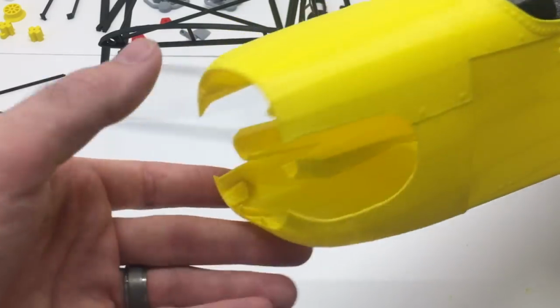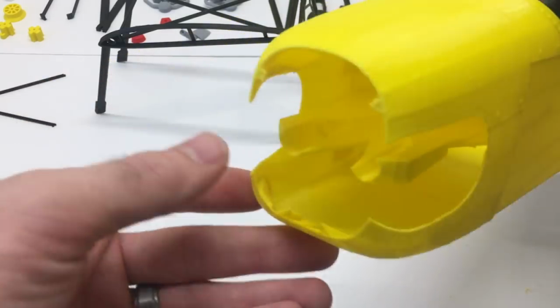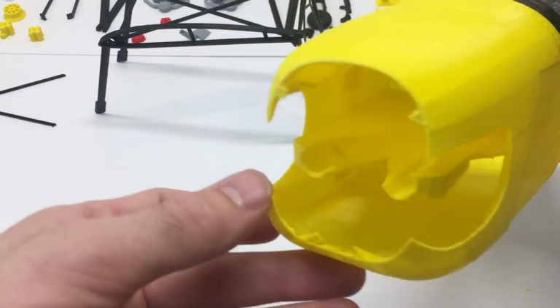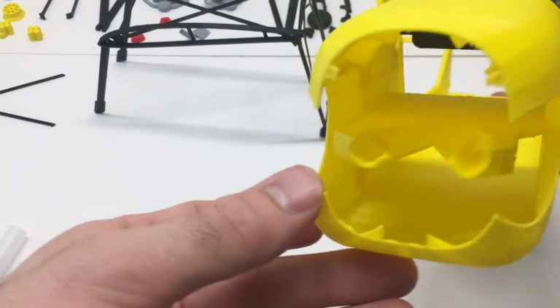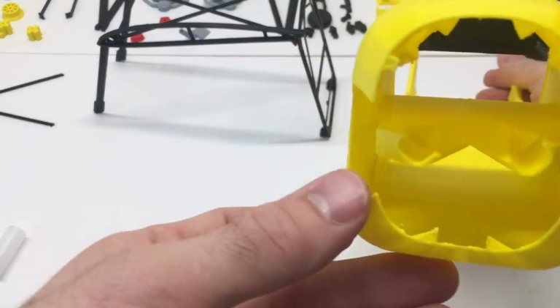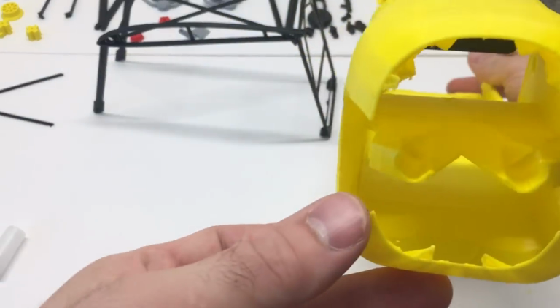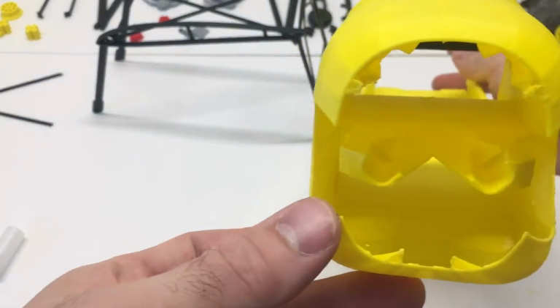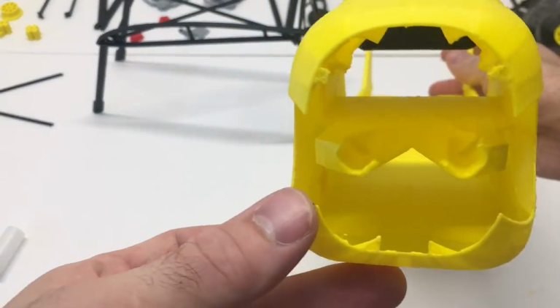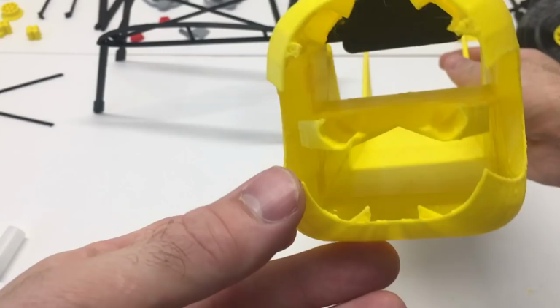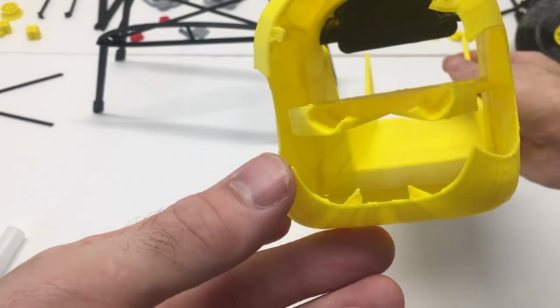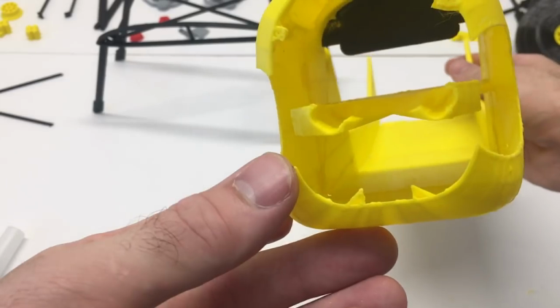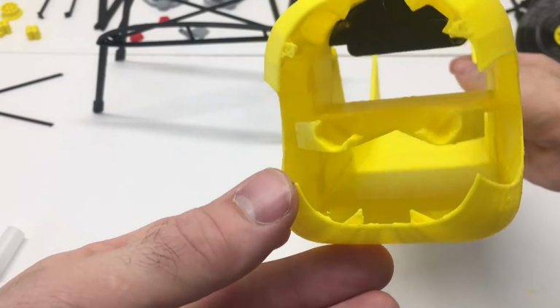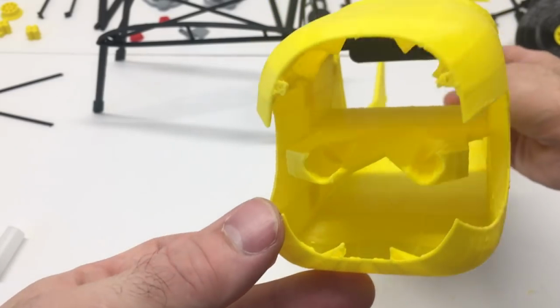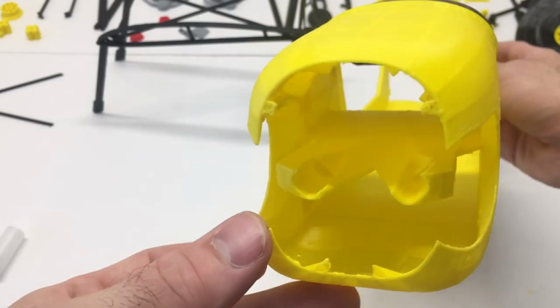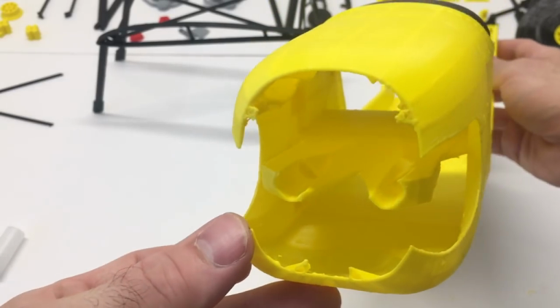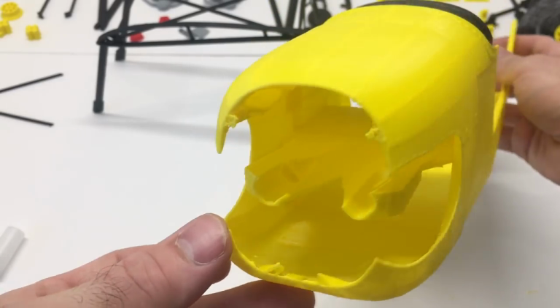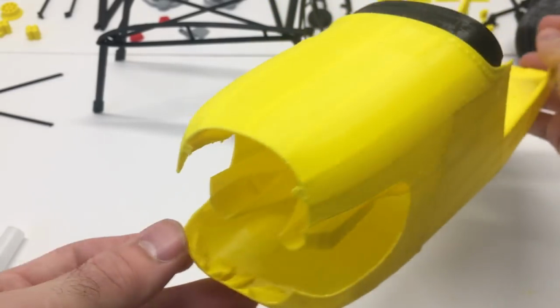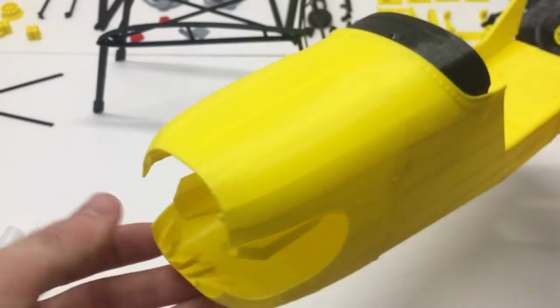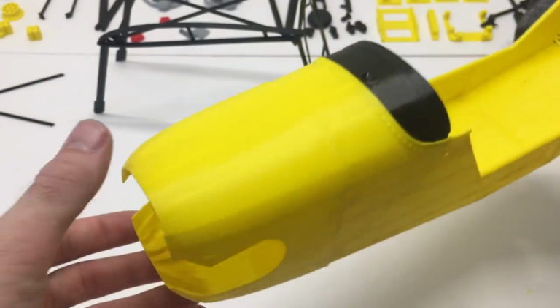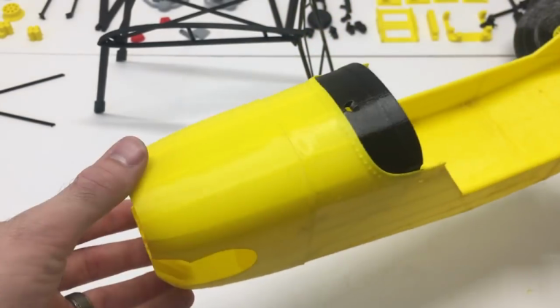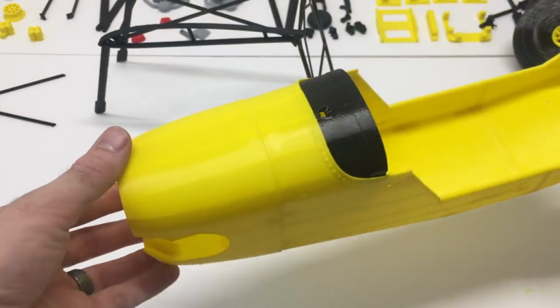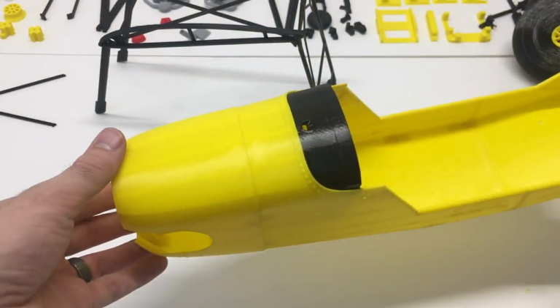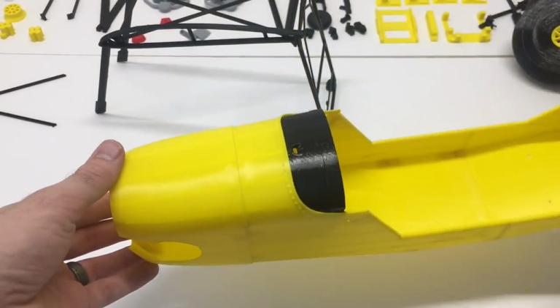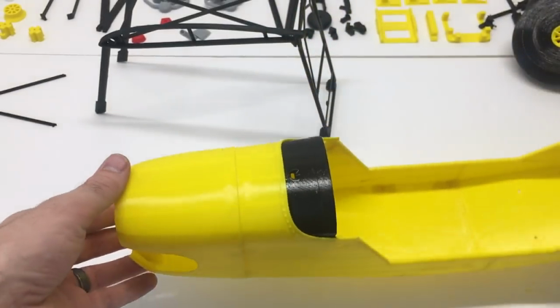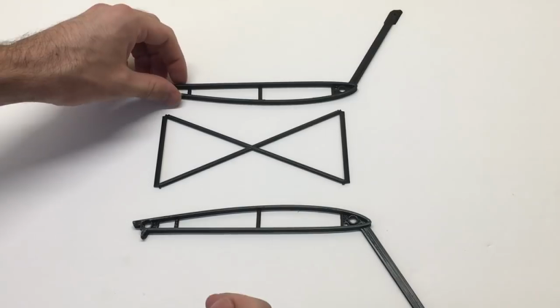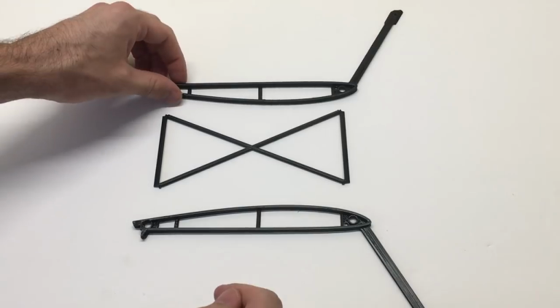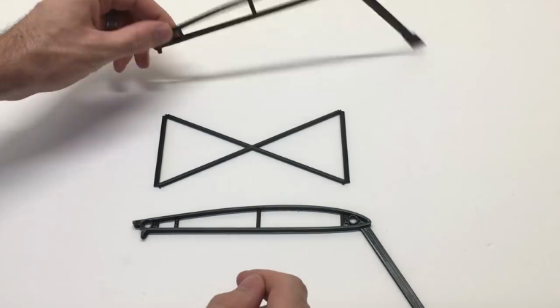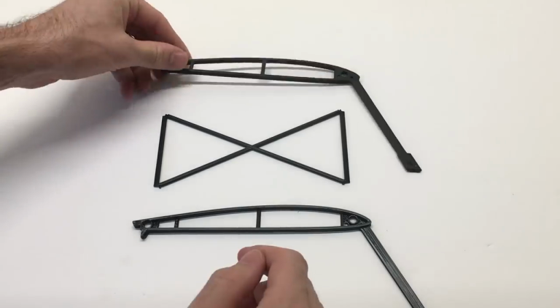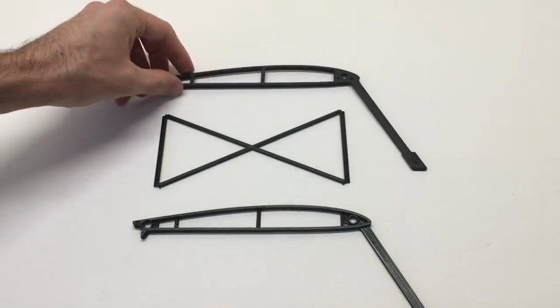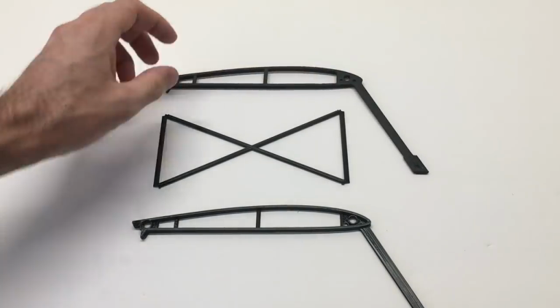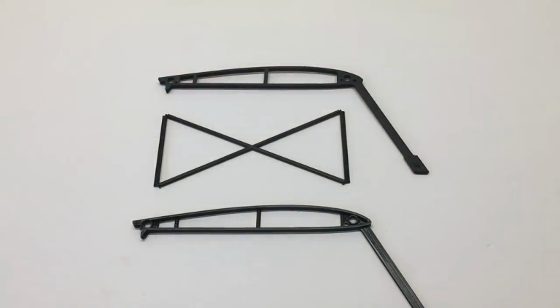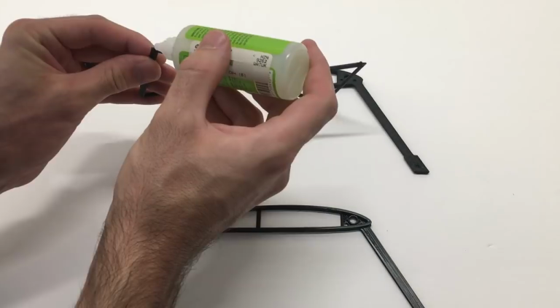Here's the majority of the fuselage. The front portion is all complete, and now we're going to start working on the grid section.